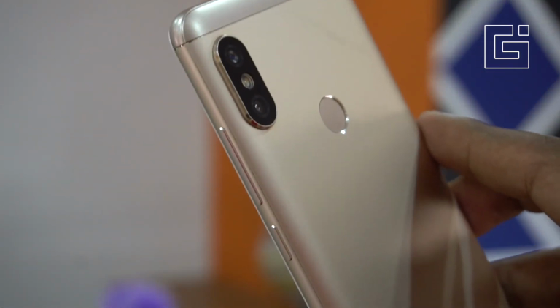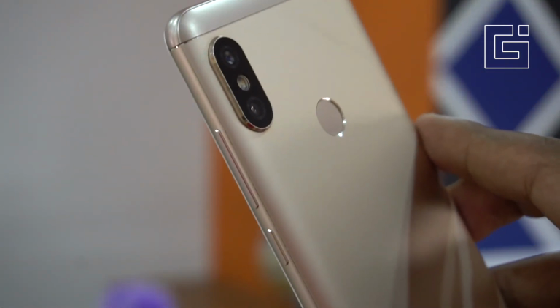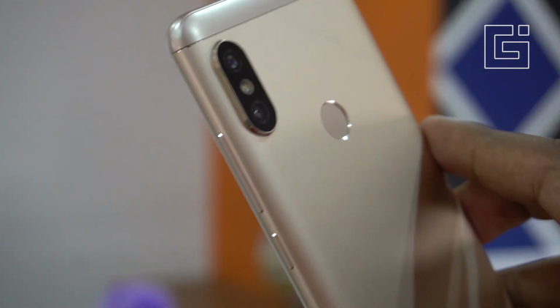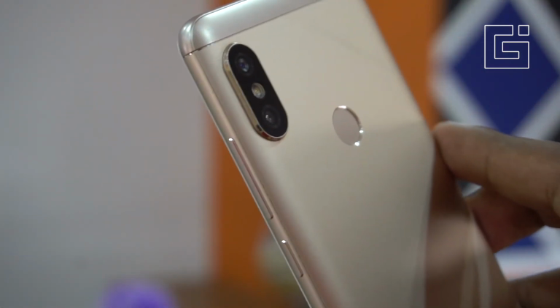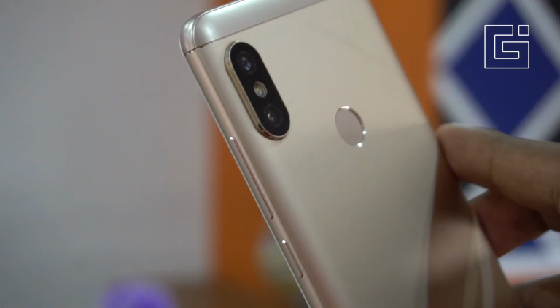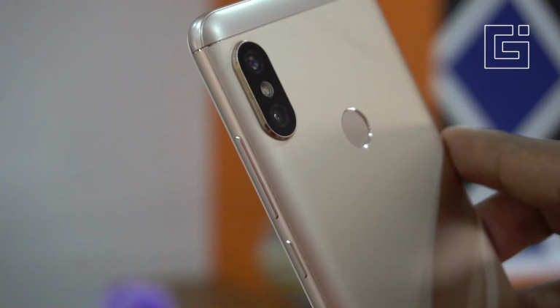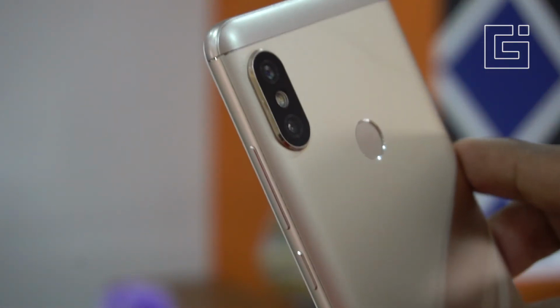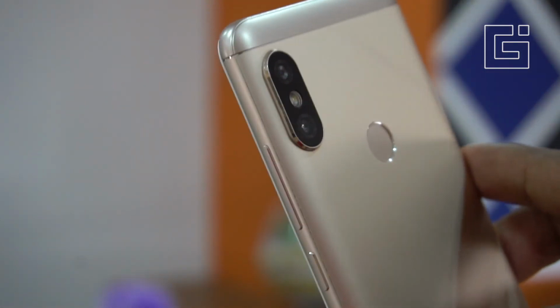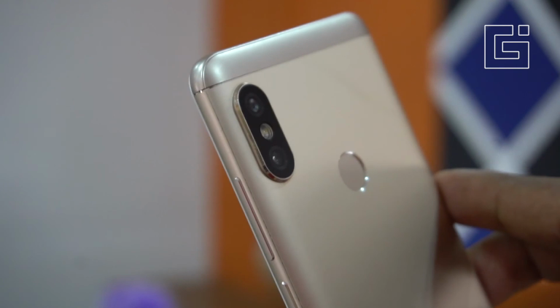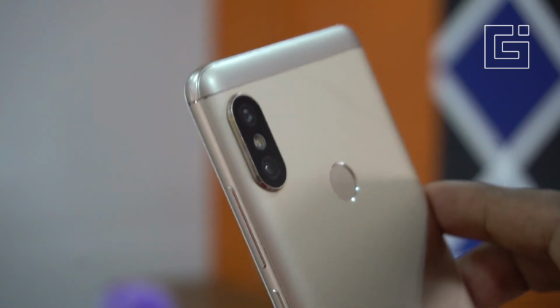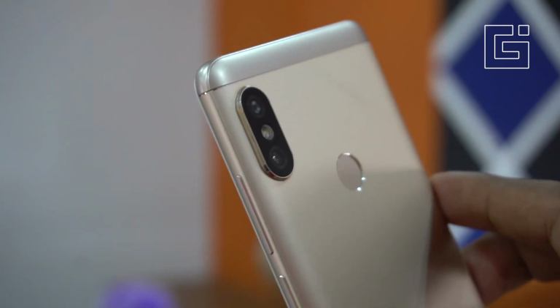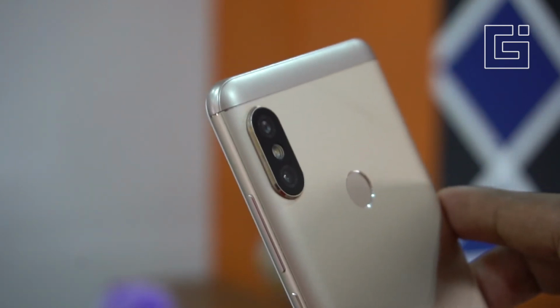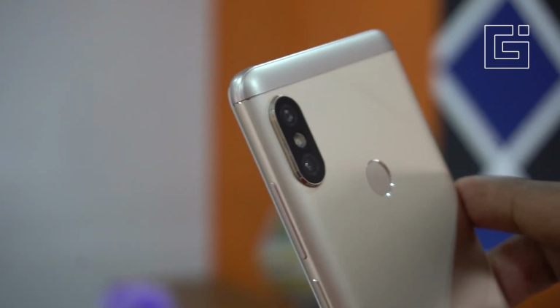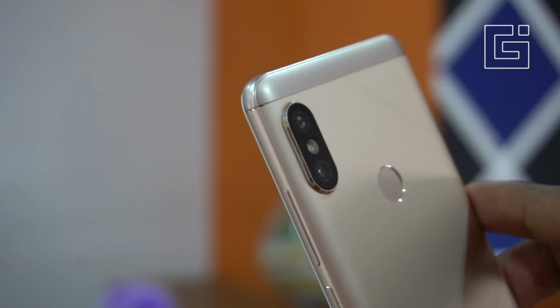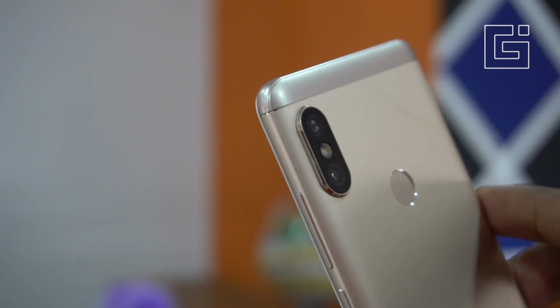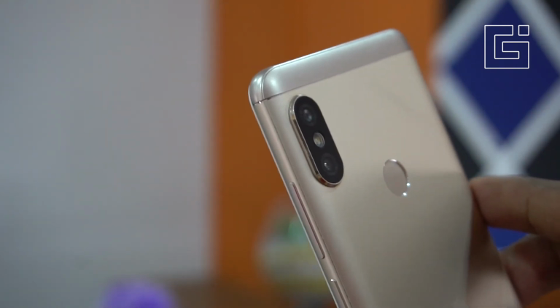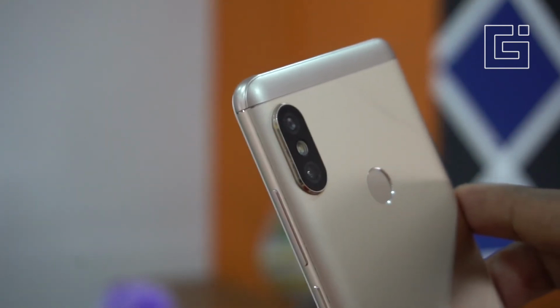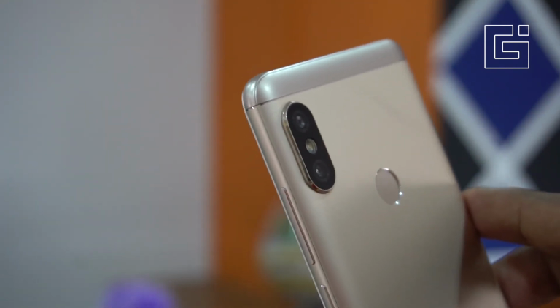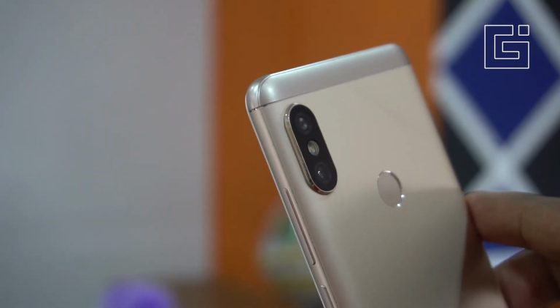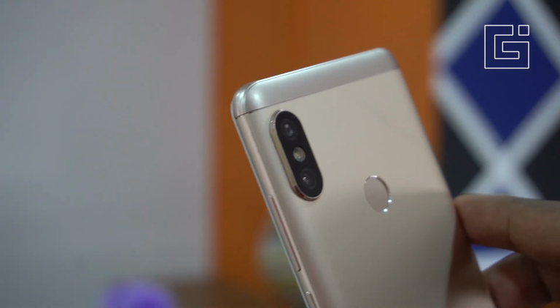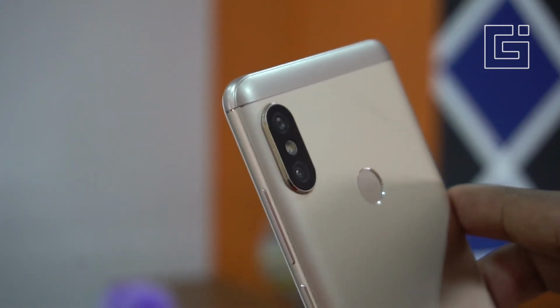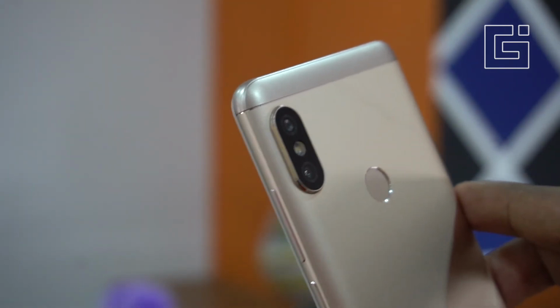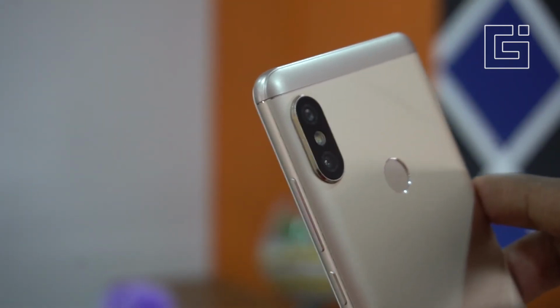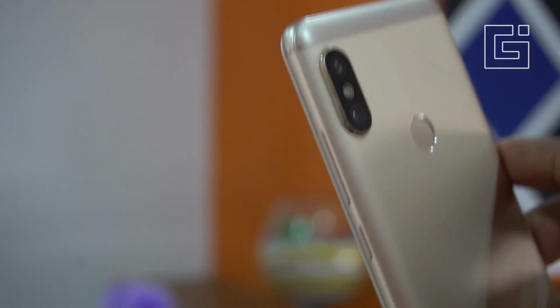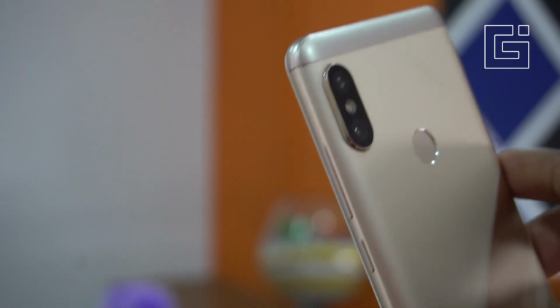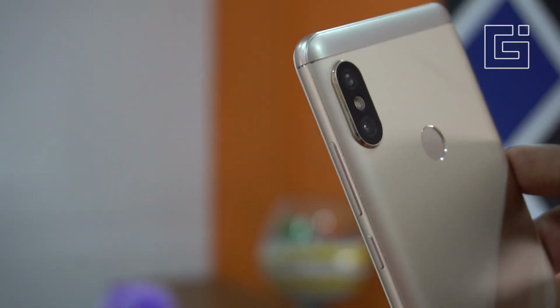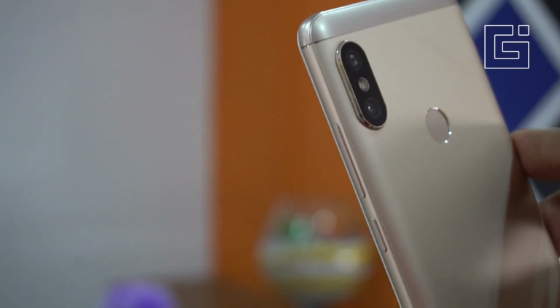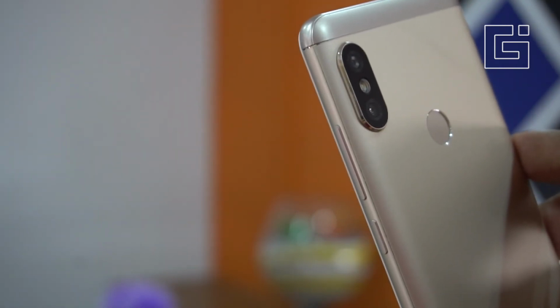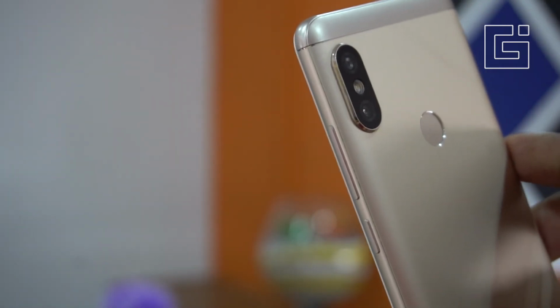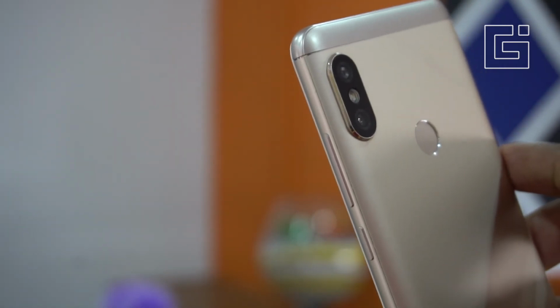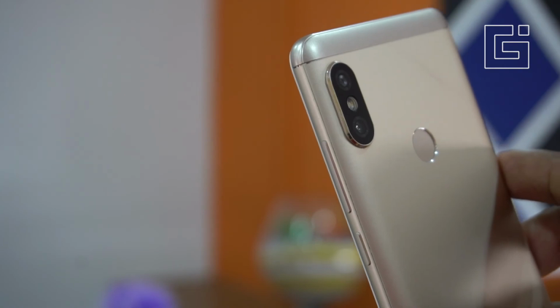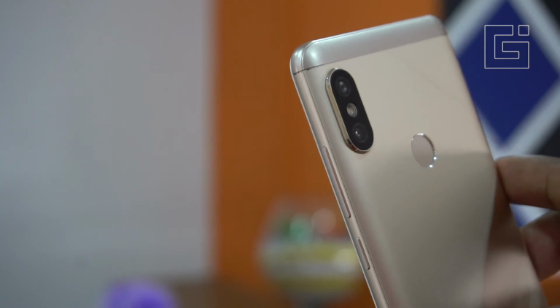If you have any other questions about this smartphone or need any more tips, do comment below and subscribe to this channel for more tips and tricks. Thank you for watching, bye bye.